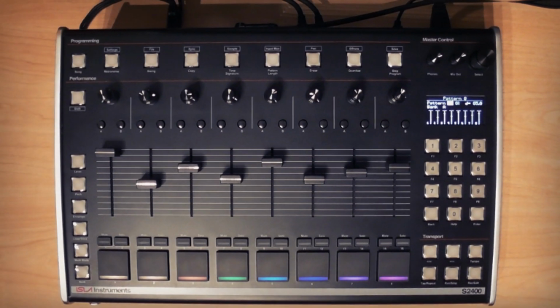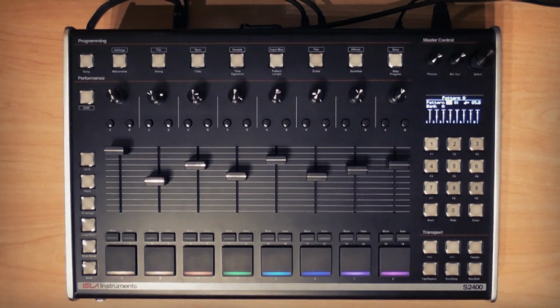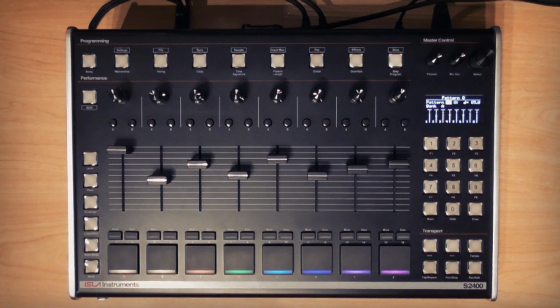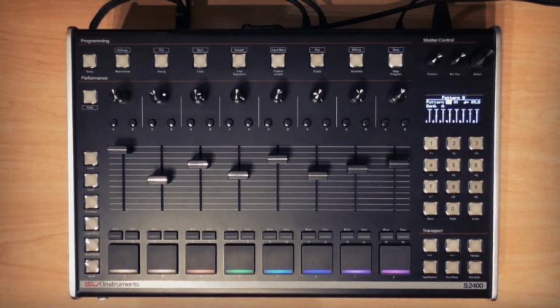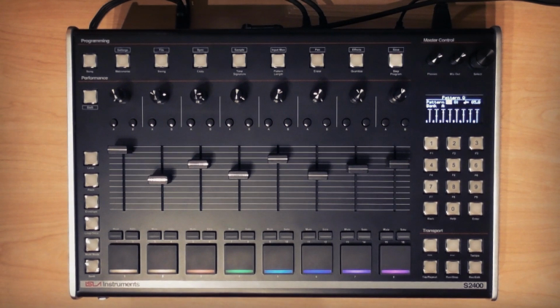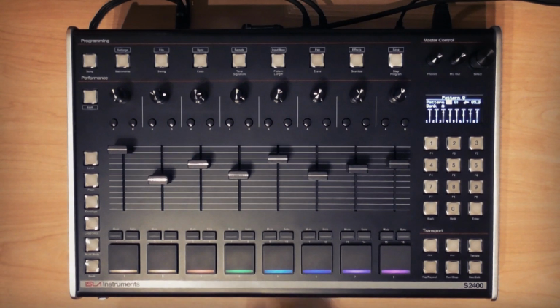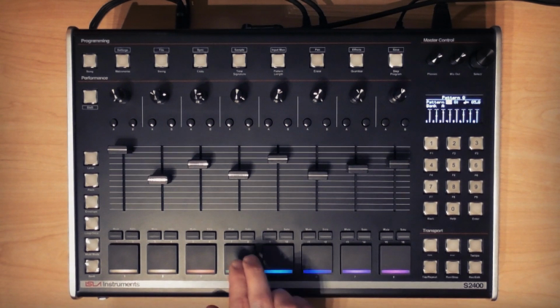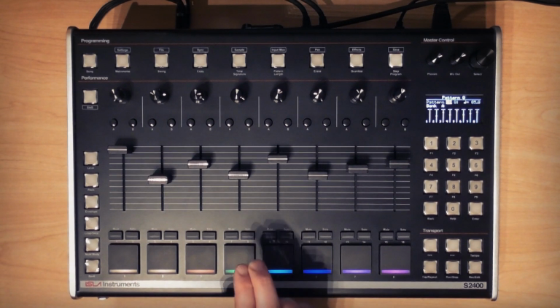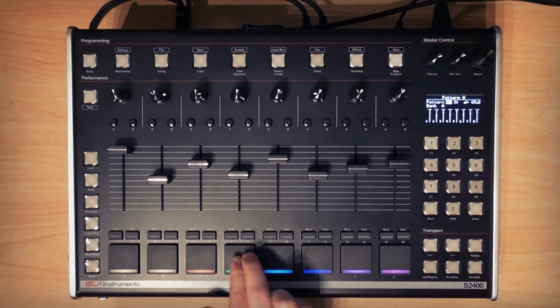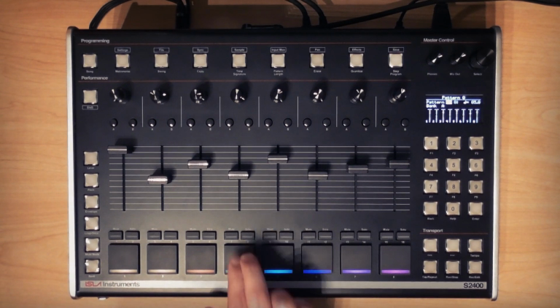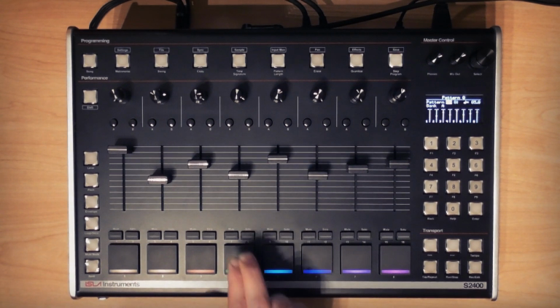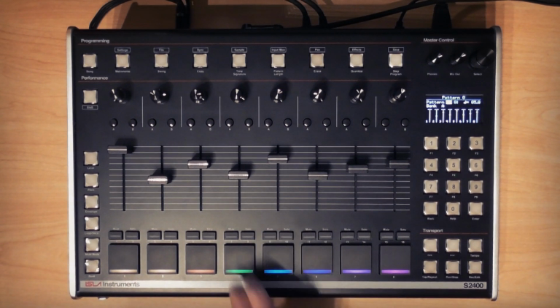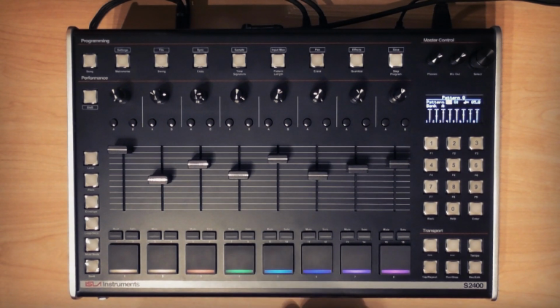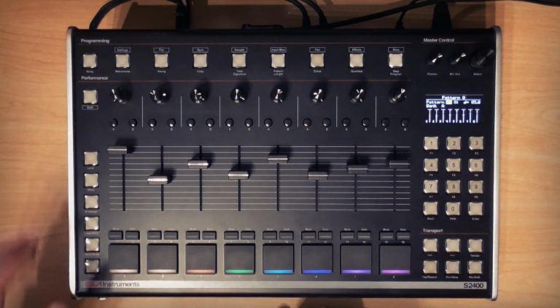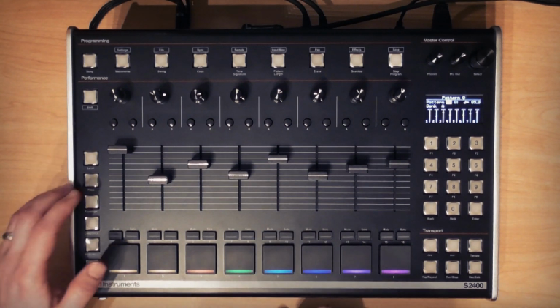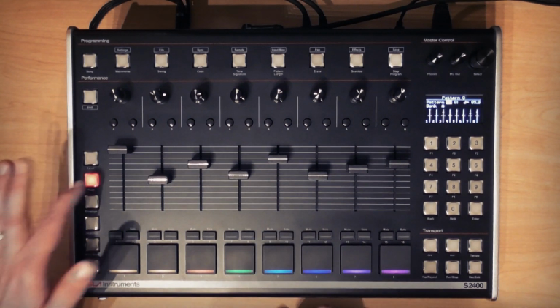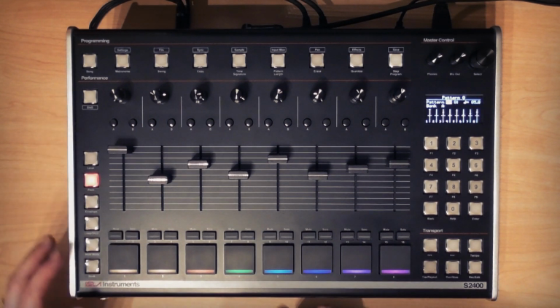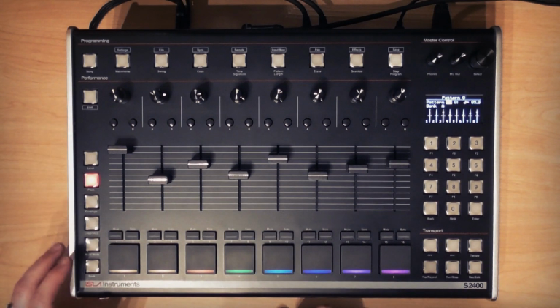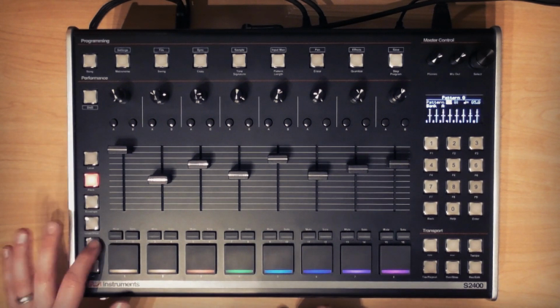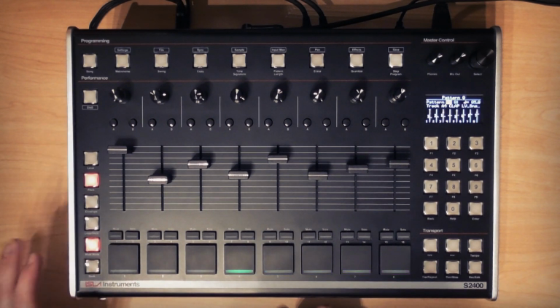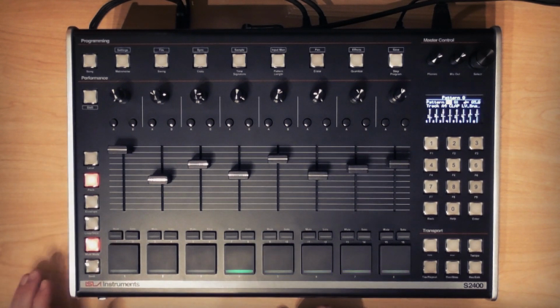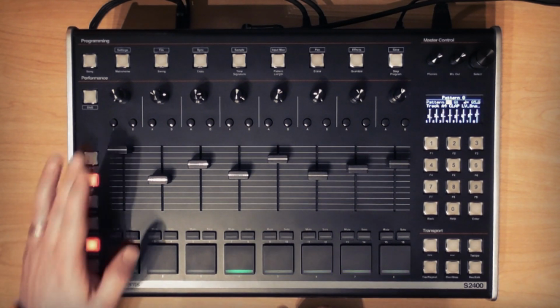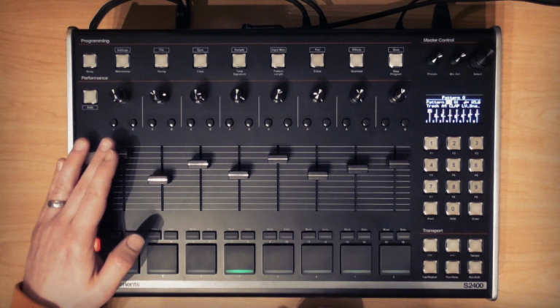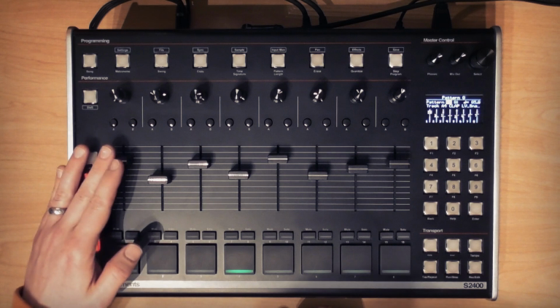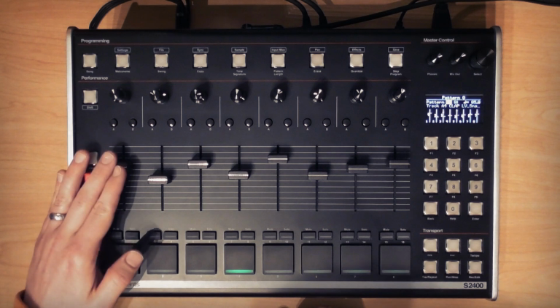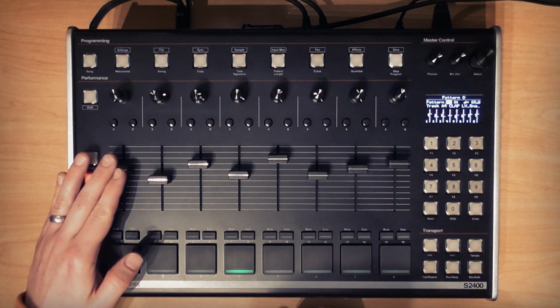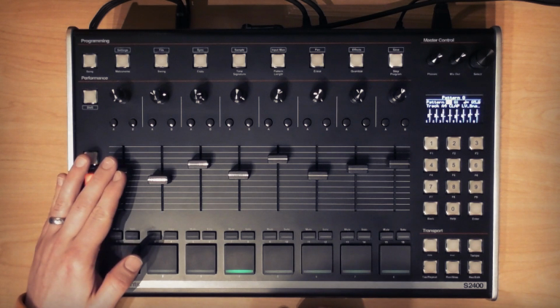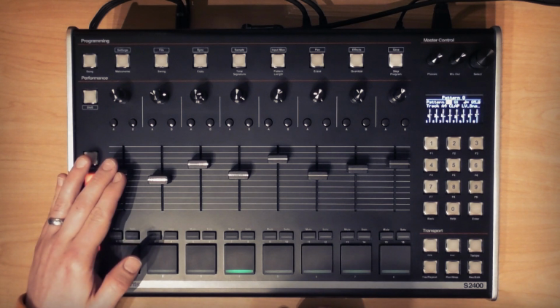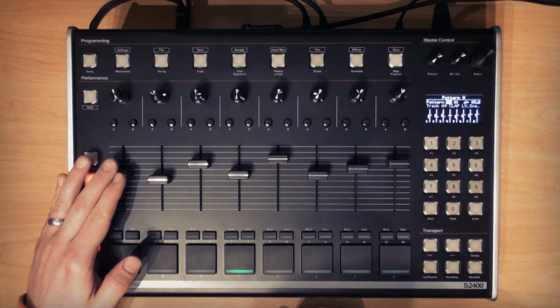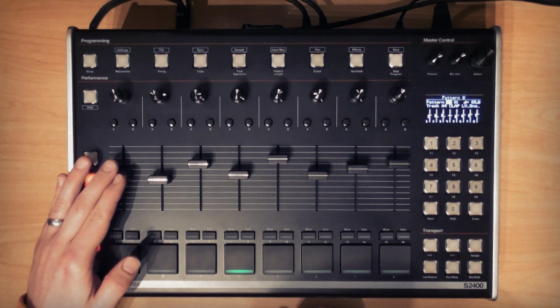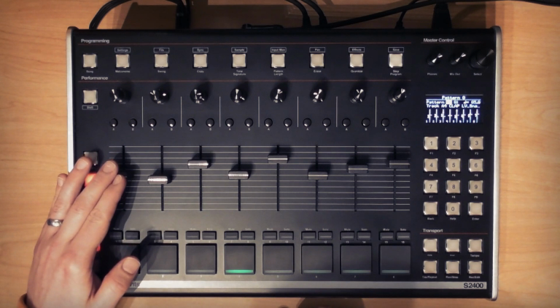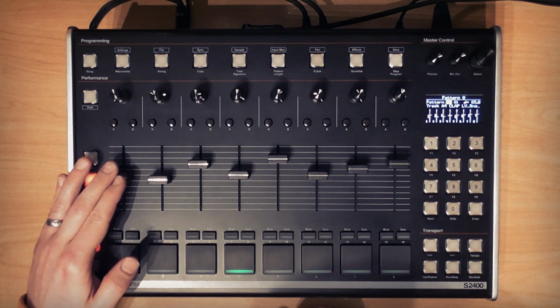Next I've got this clap sample and I'll navigate to pitch and multi-mode, set up some different pitches, and I'll record those in.